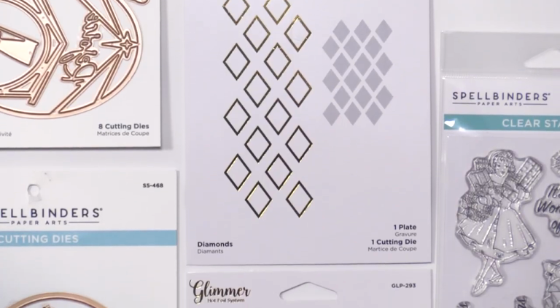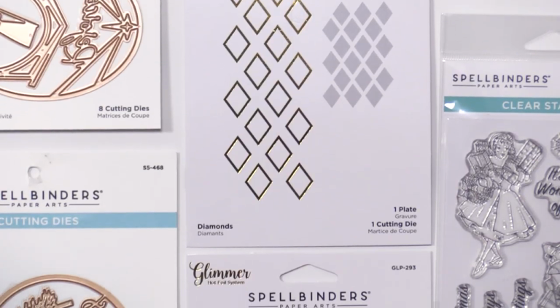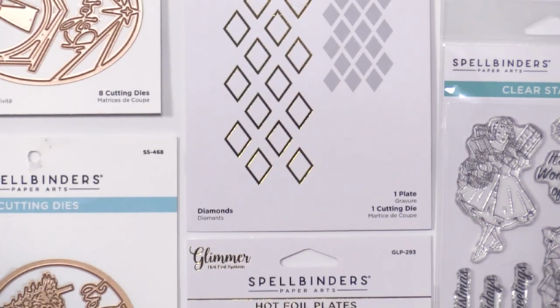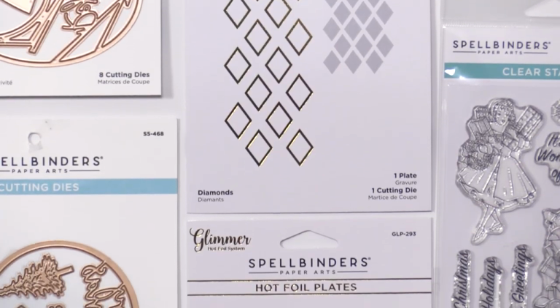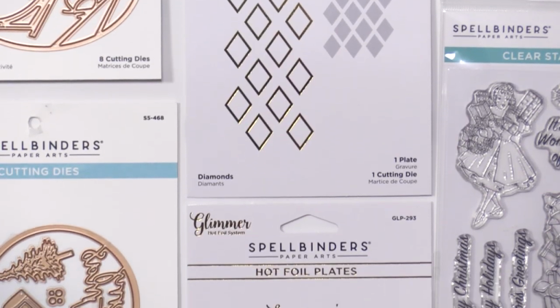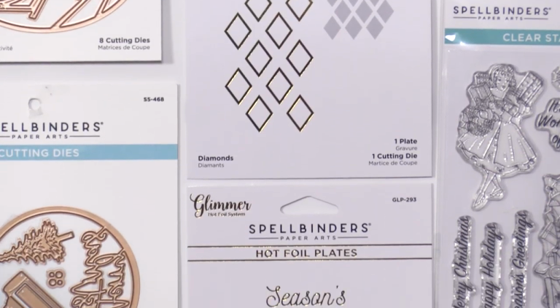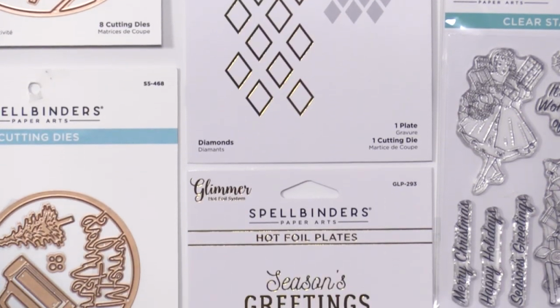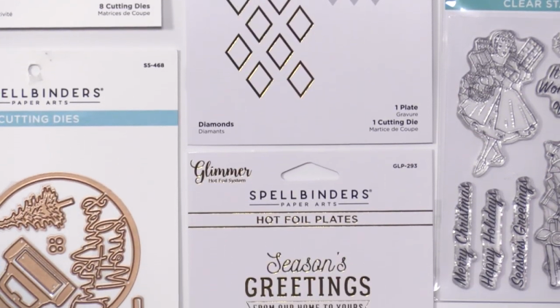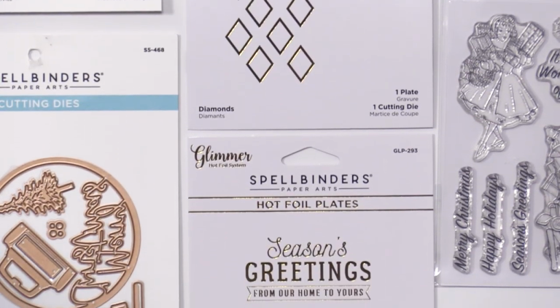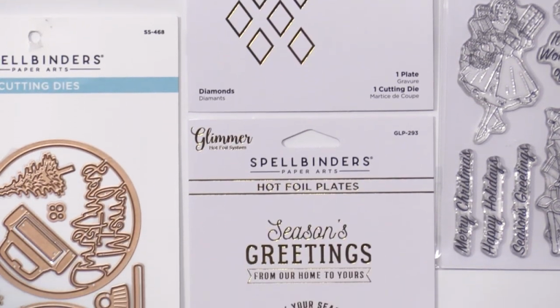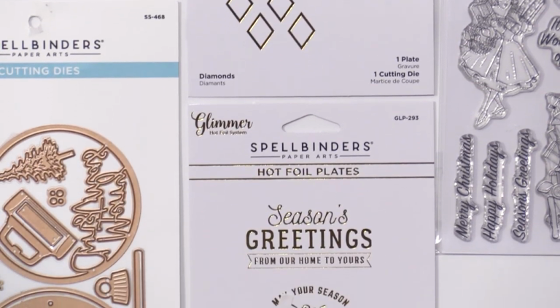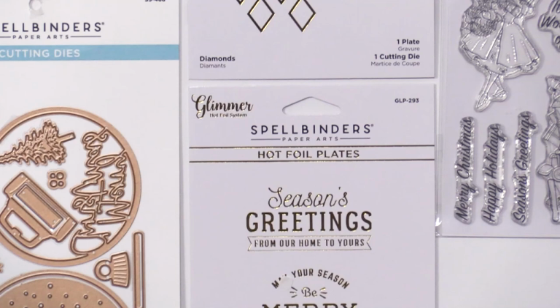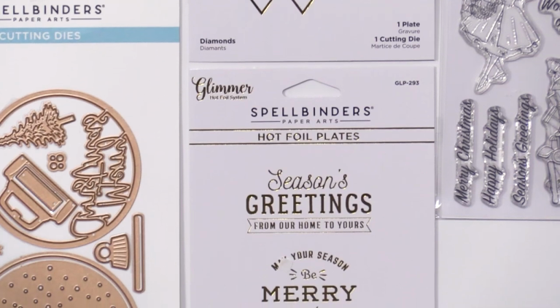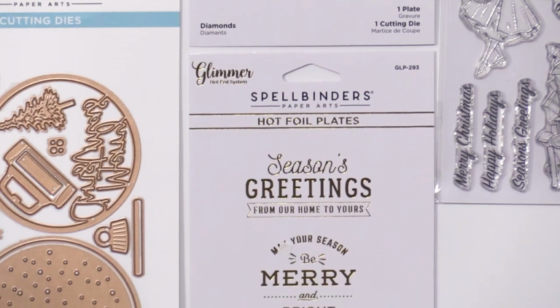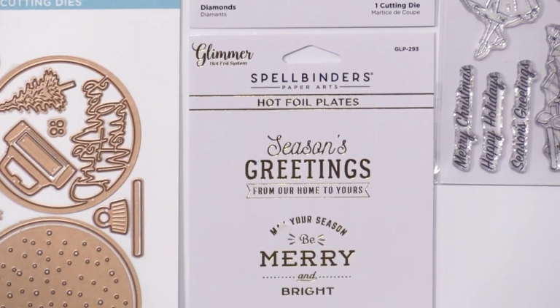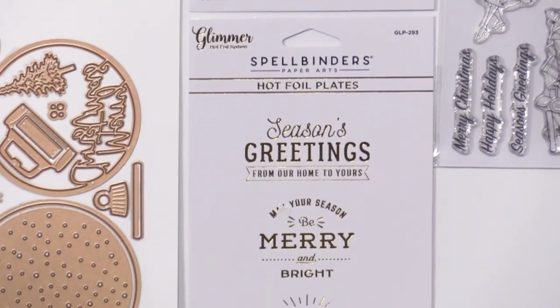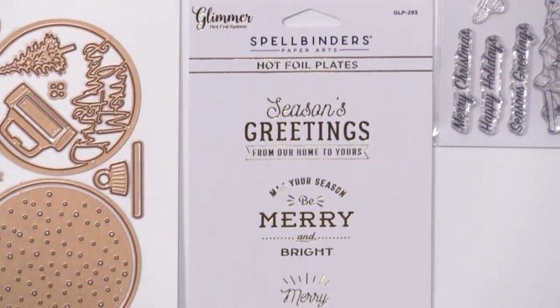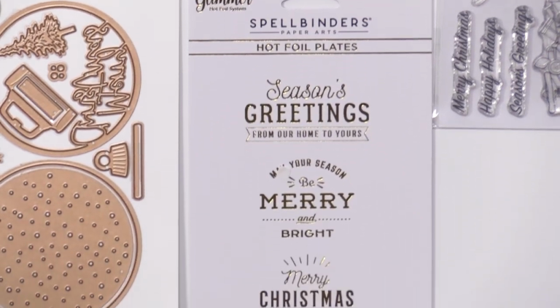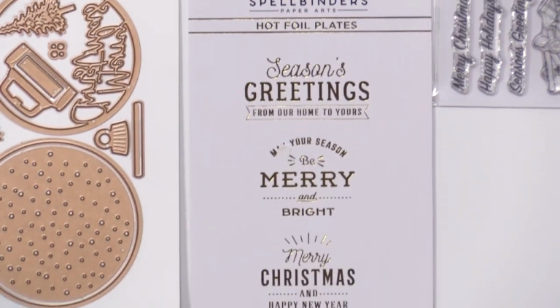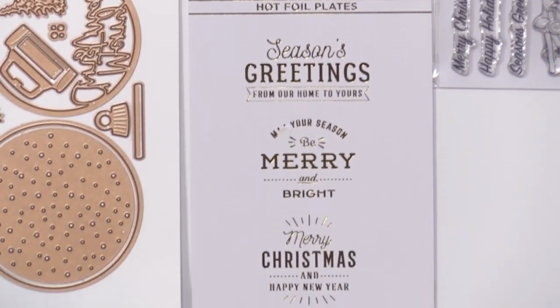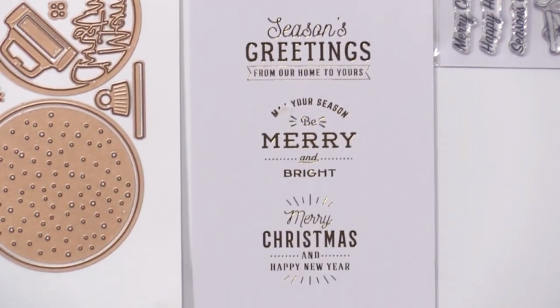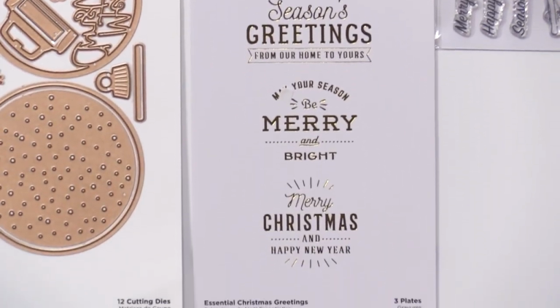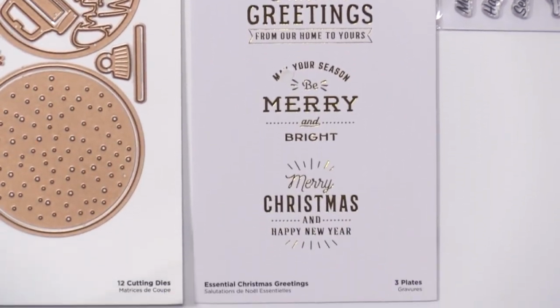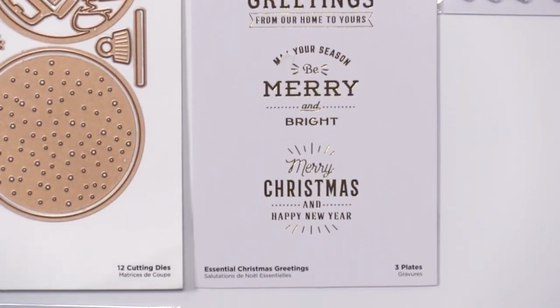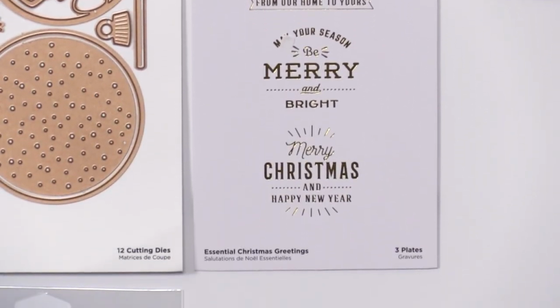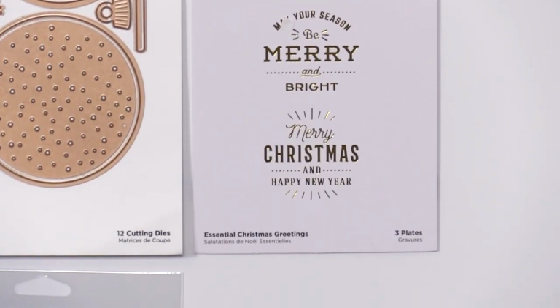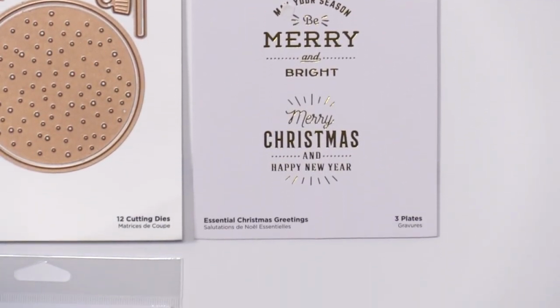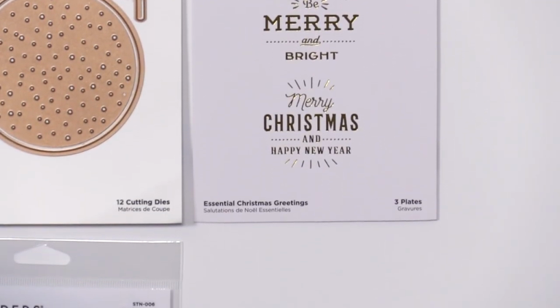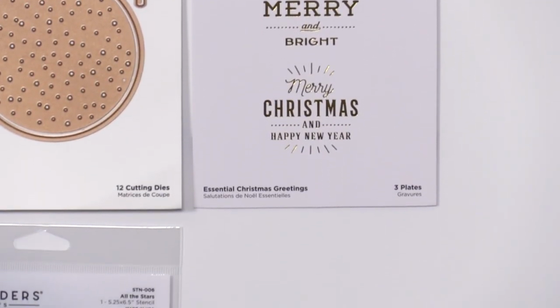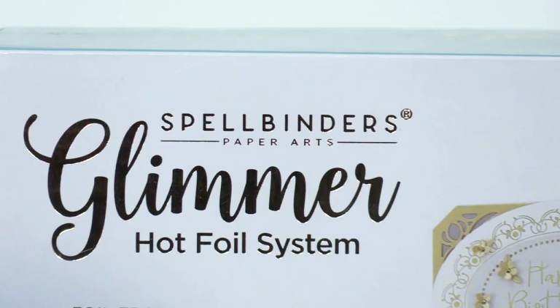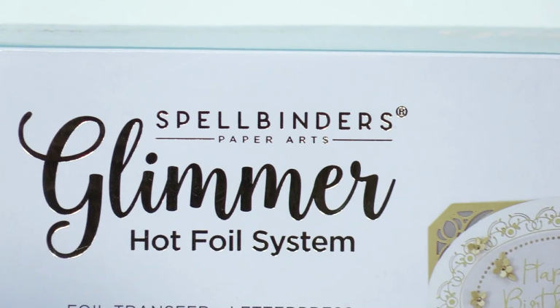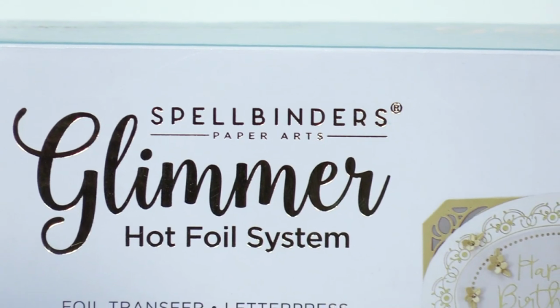Last but not least in this section, we have our Essential Christmas Greetings — really fun sentiments in that beautiful glimmer foil.